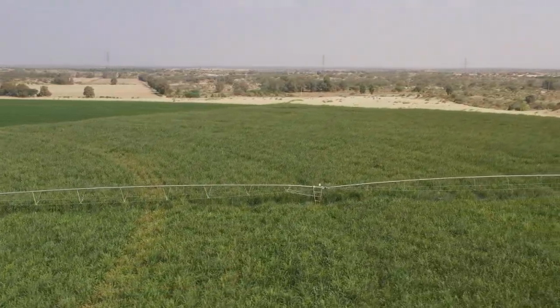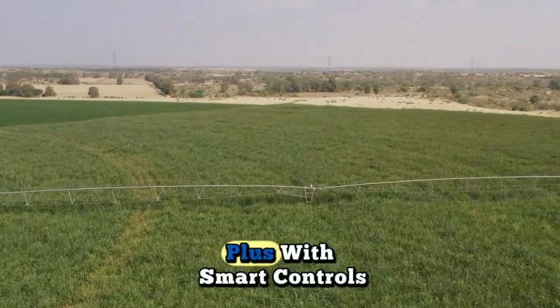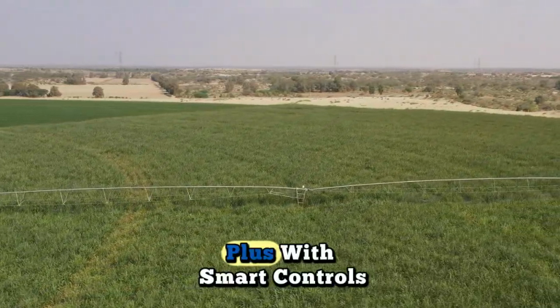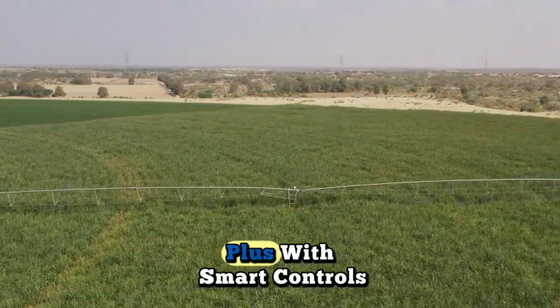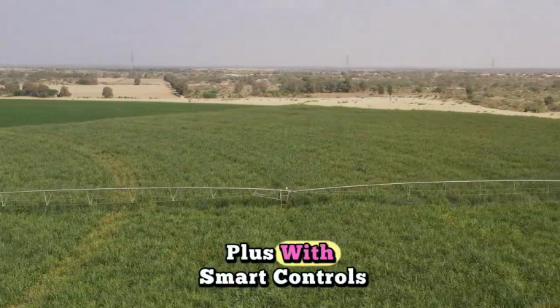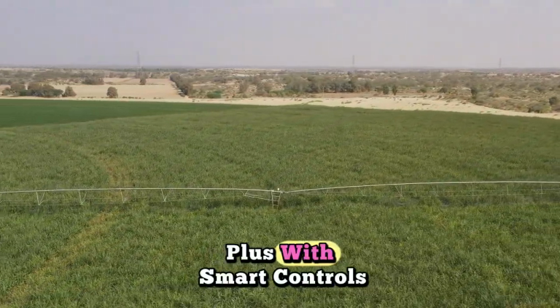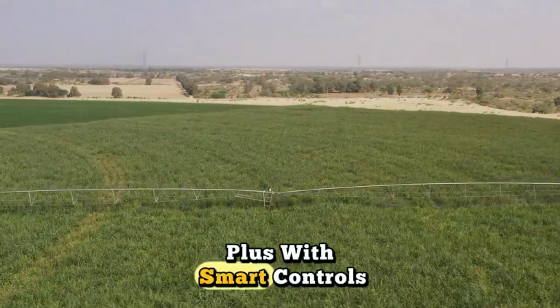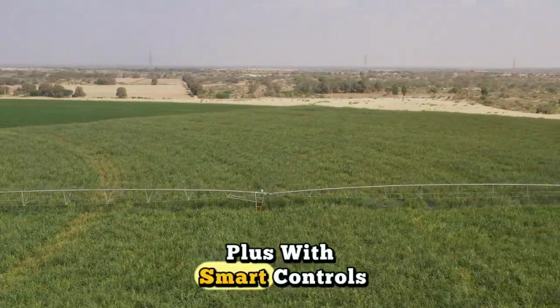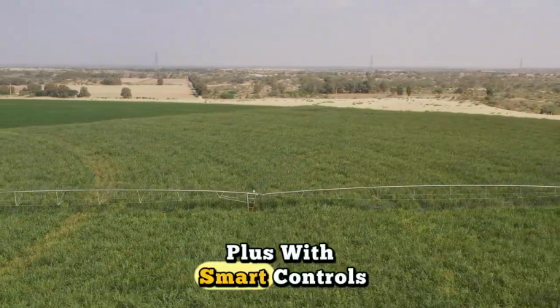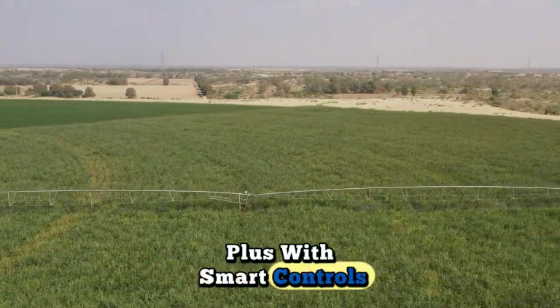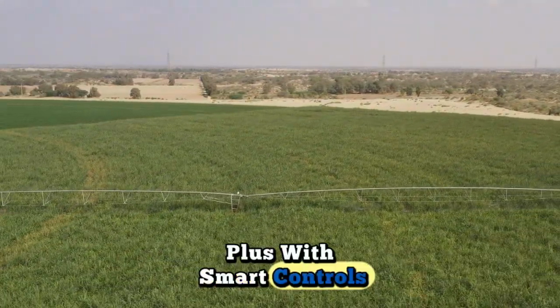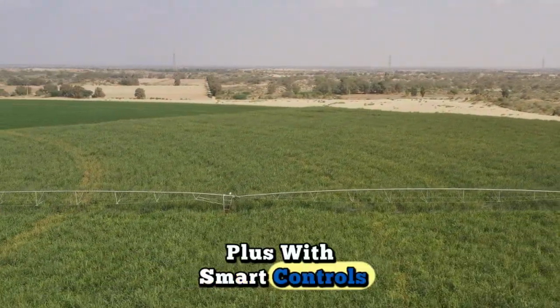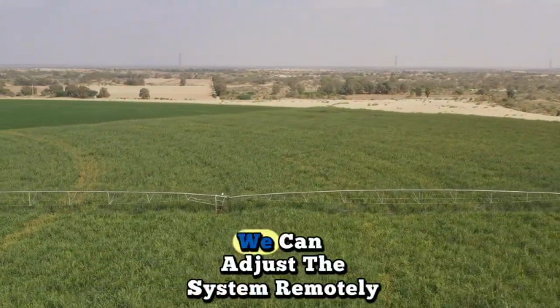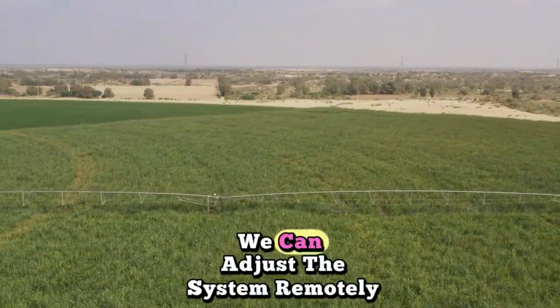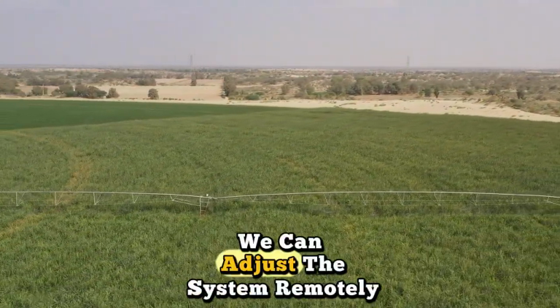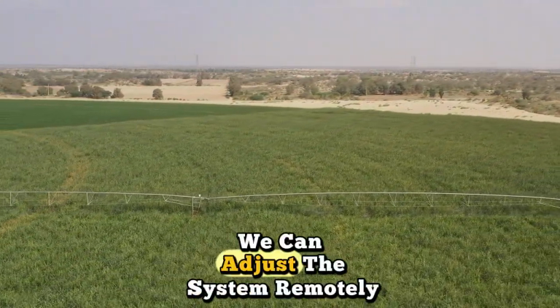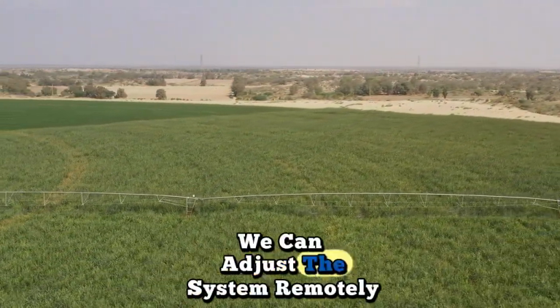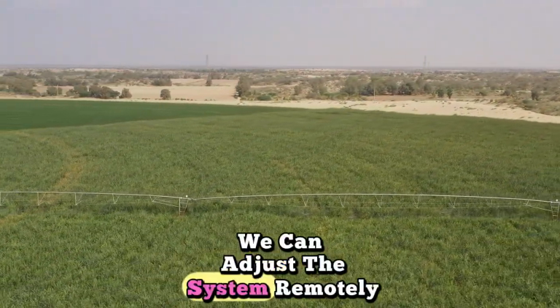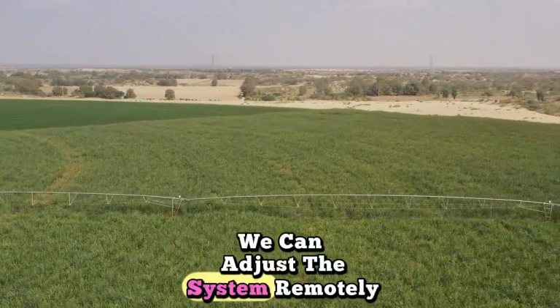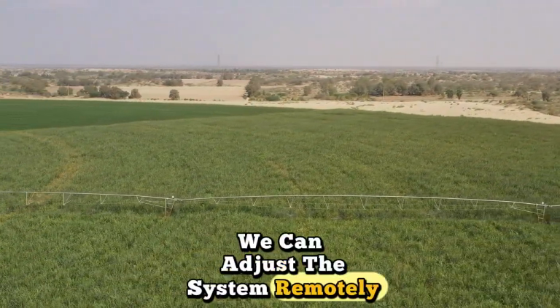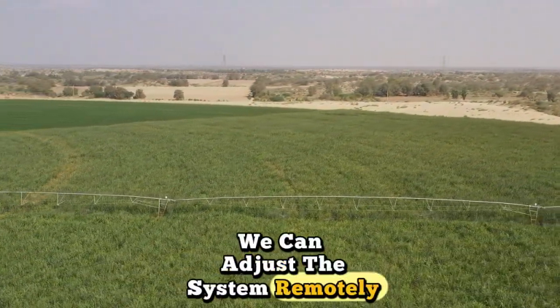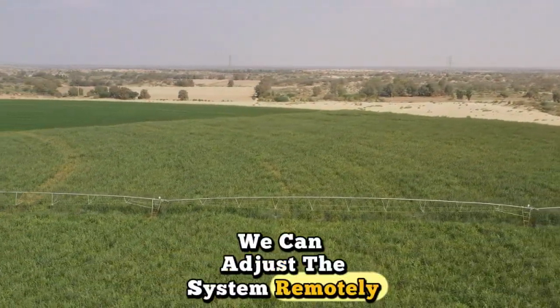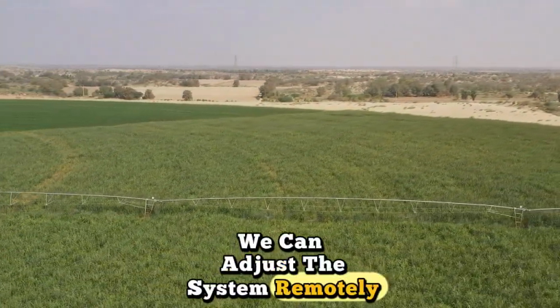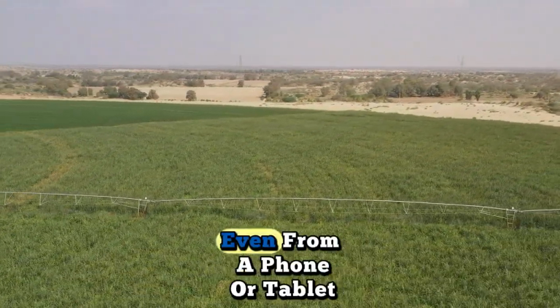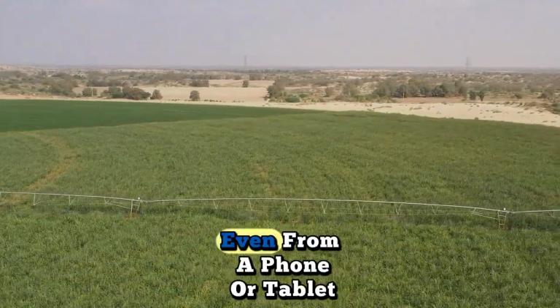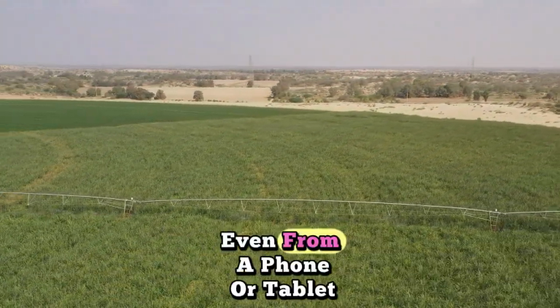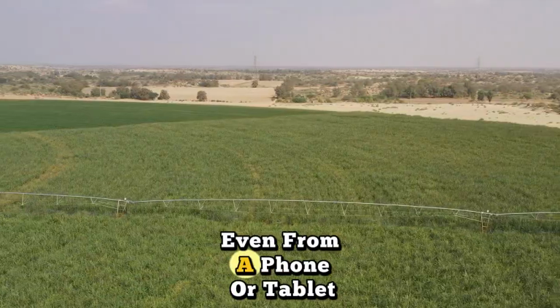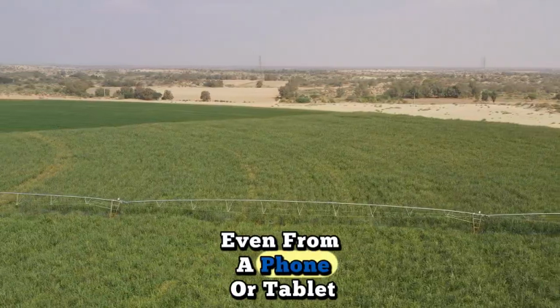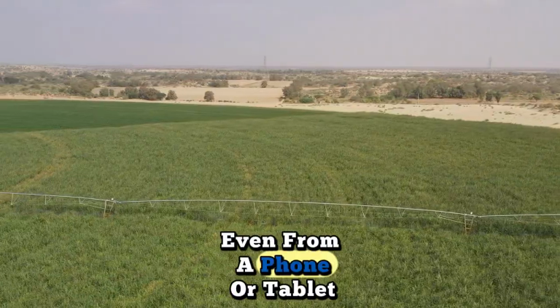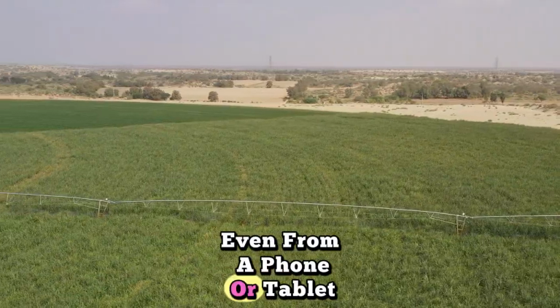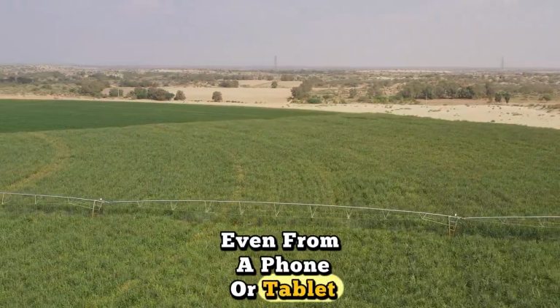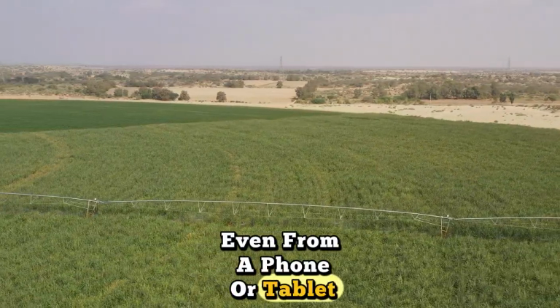Plus, with smart controls, we can adjust the system remotely, even from a phone or tablet.